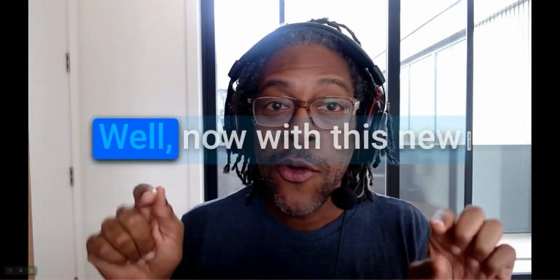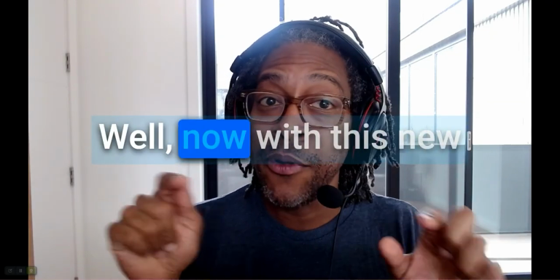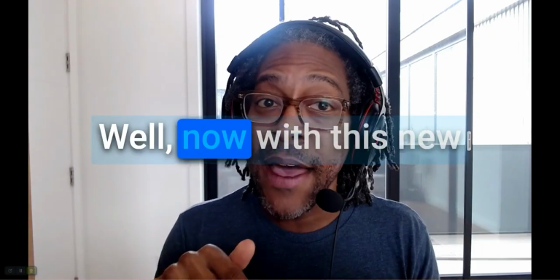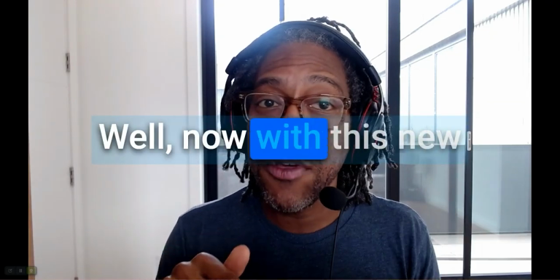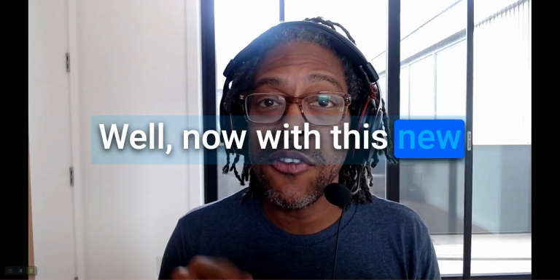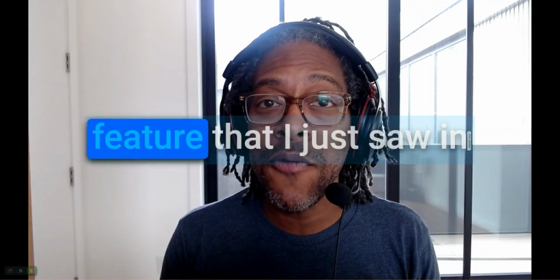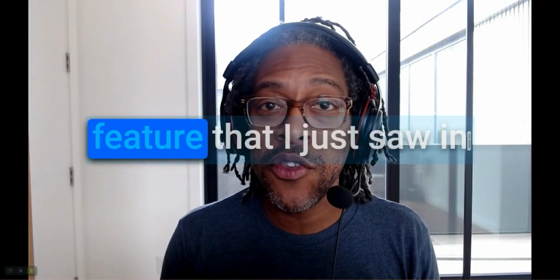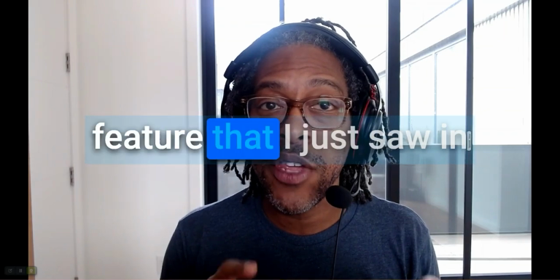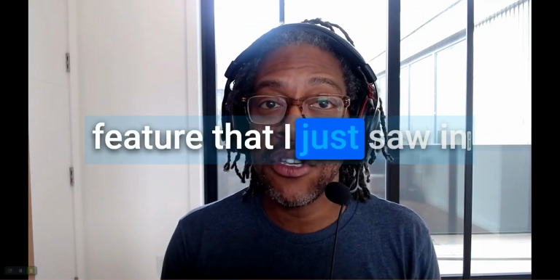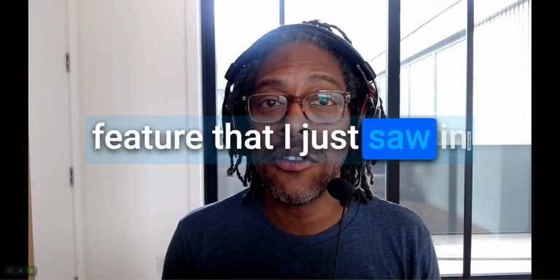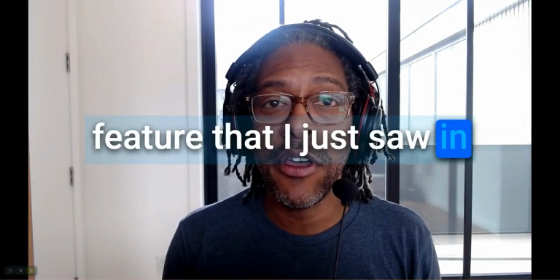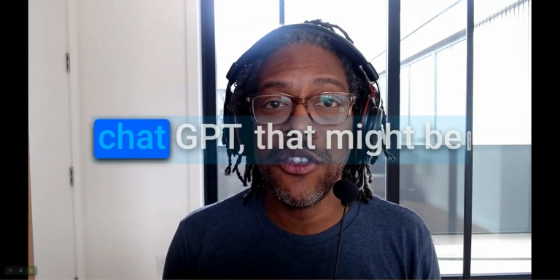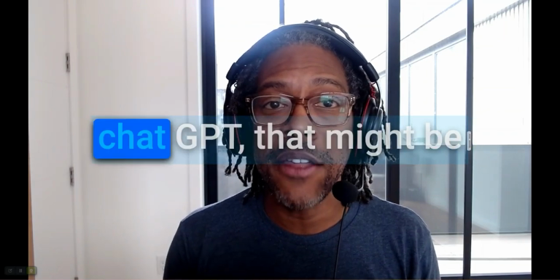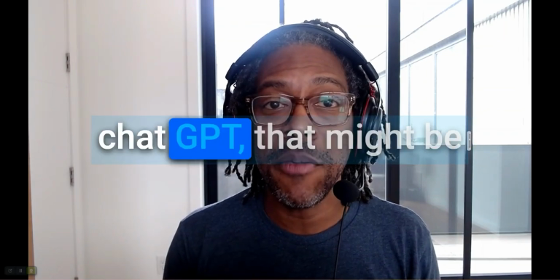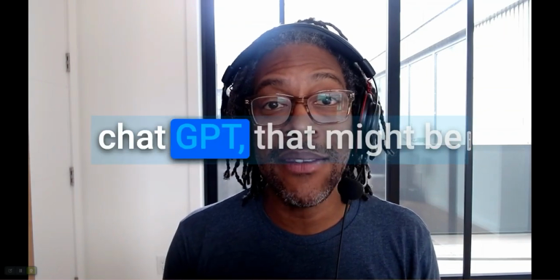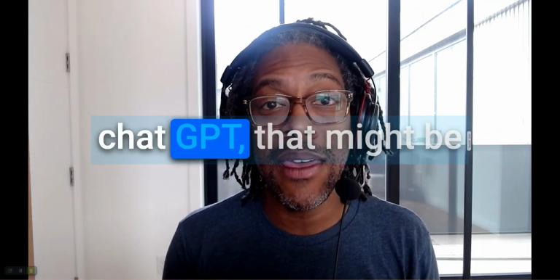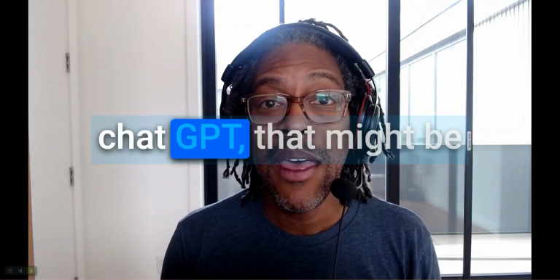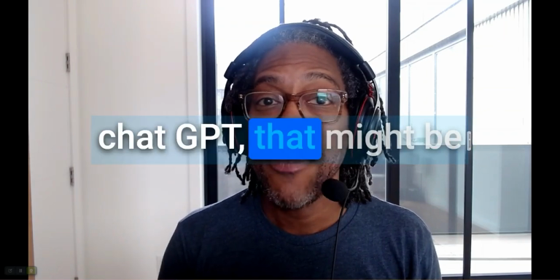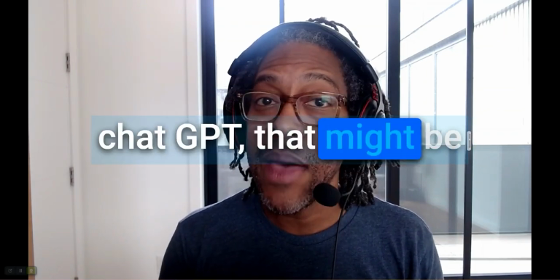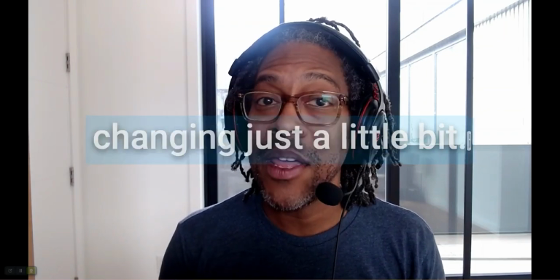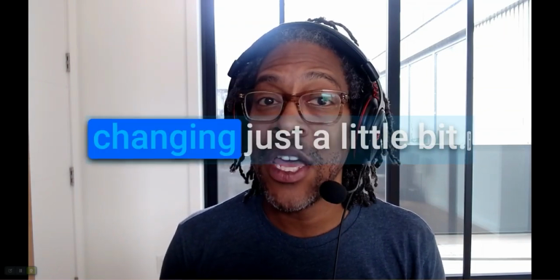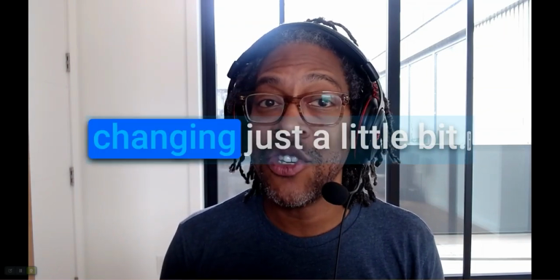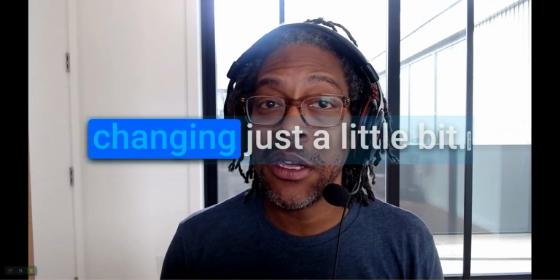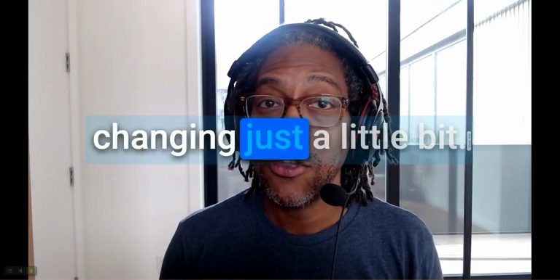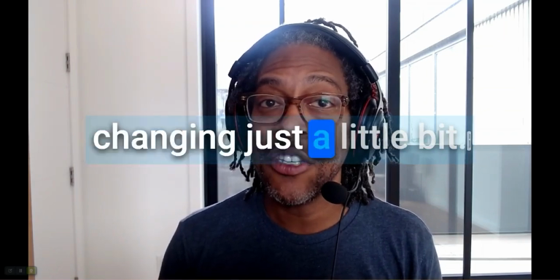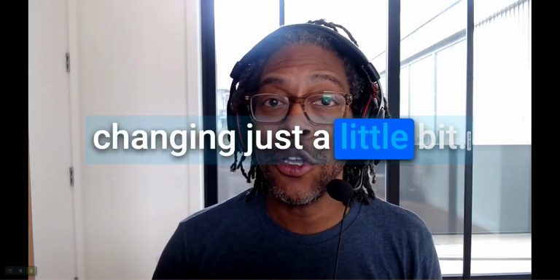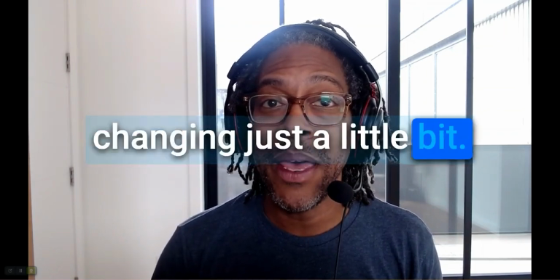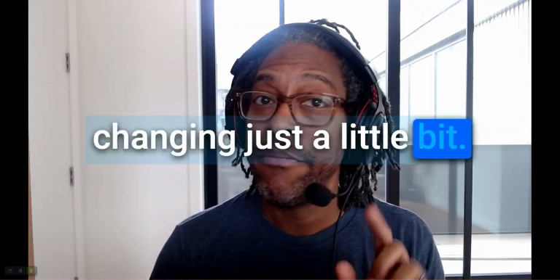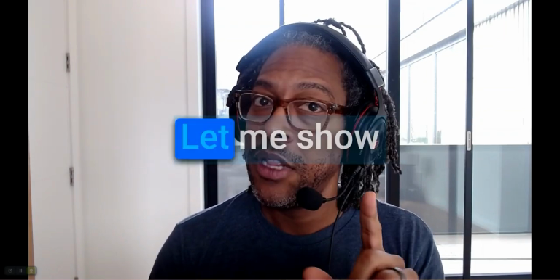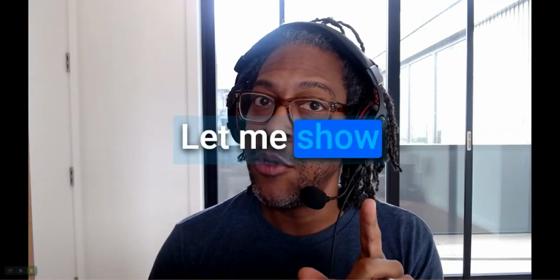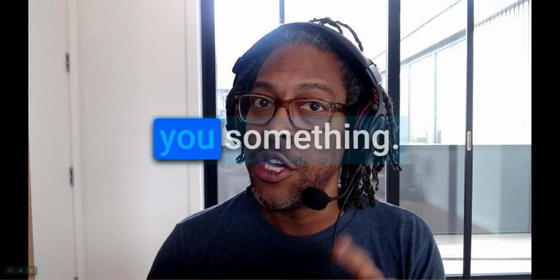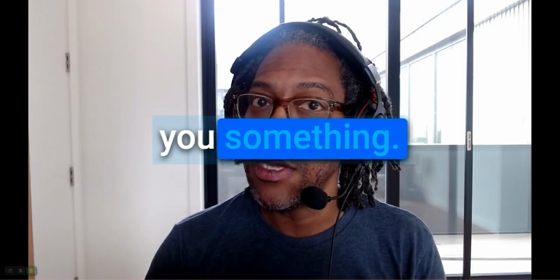Well, now with this new feature that I just saw in ChatGPT, that might be changing just a little bit. Let me show you something.